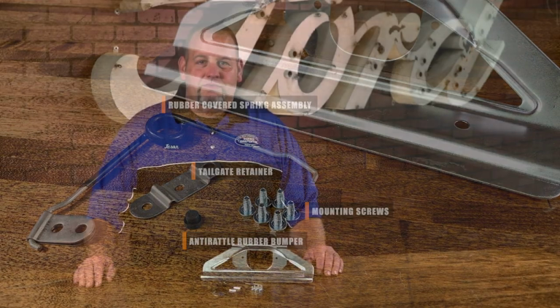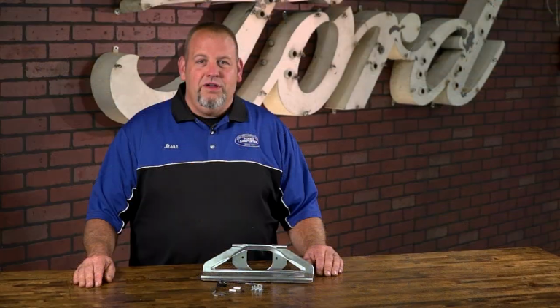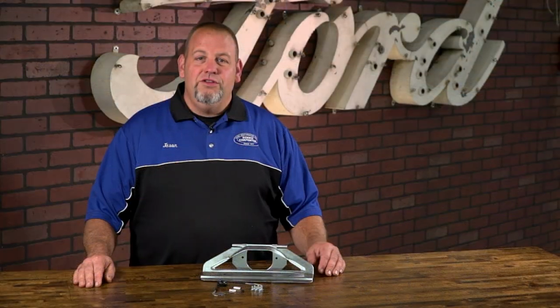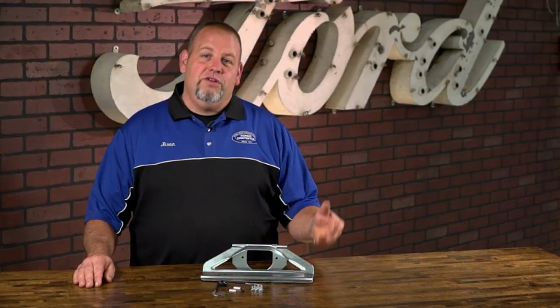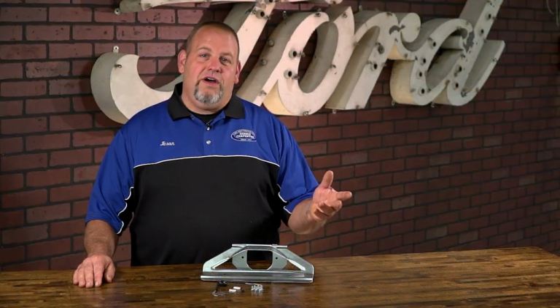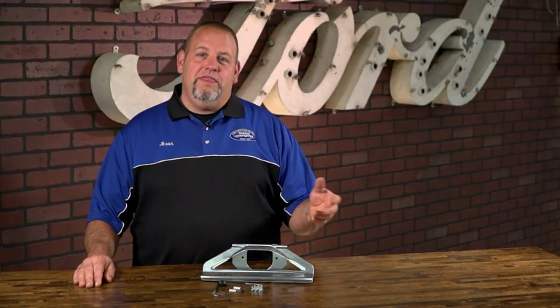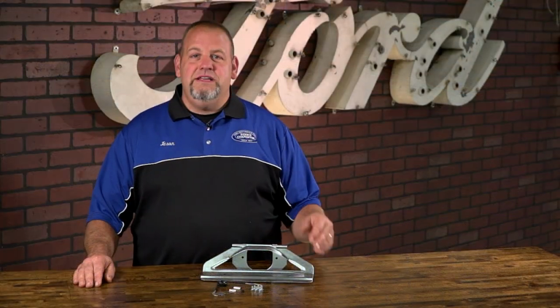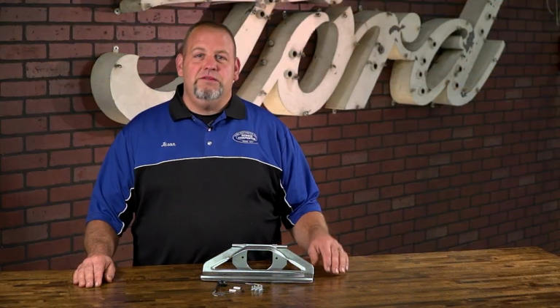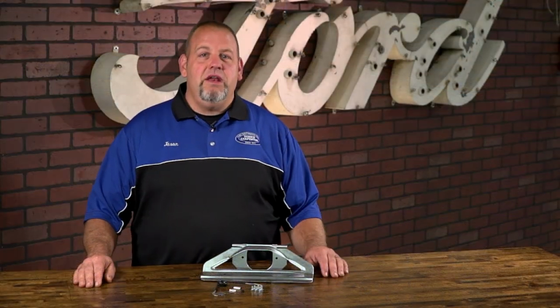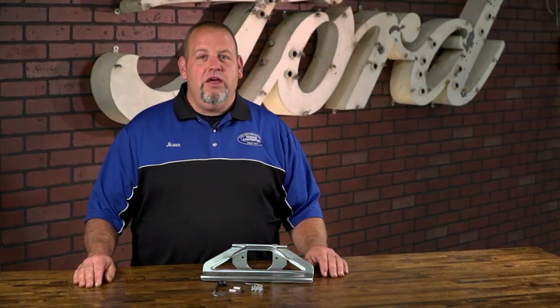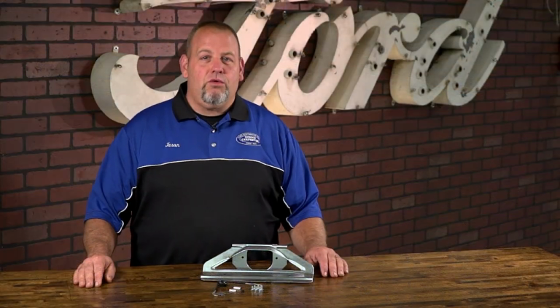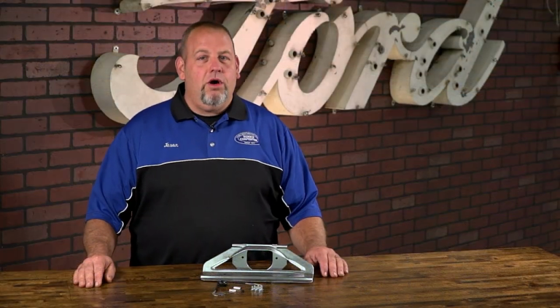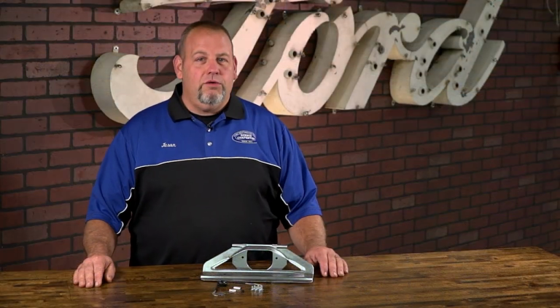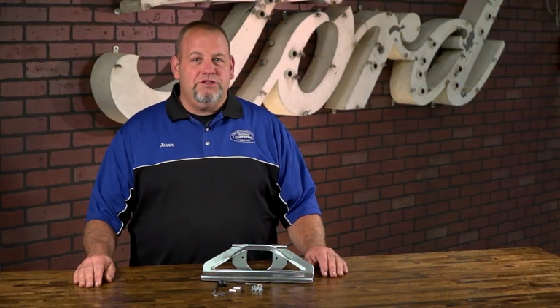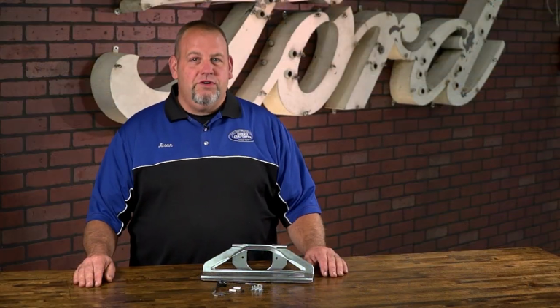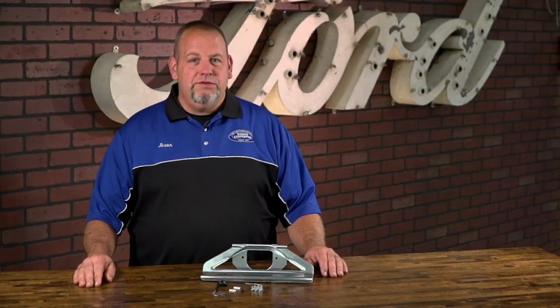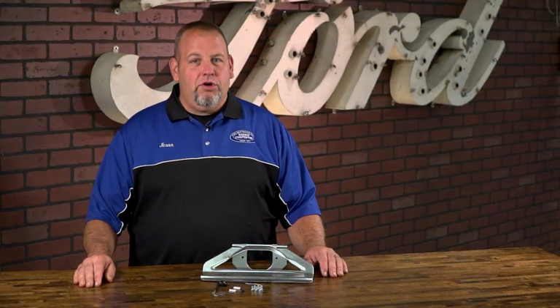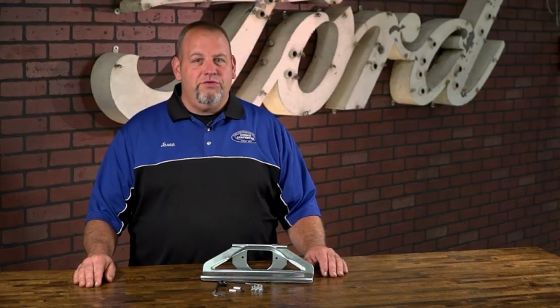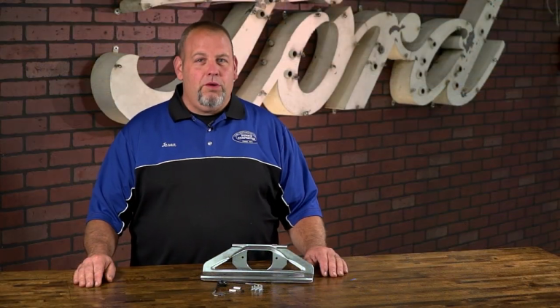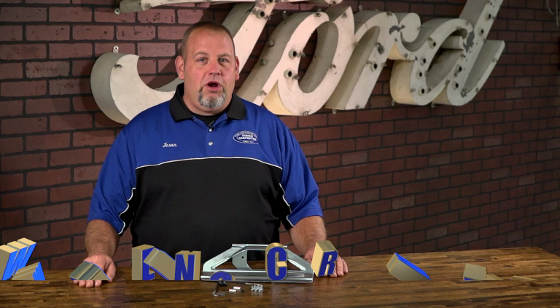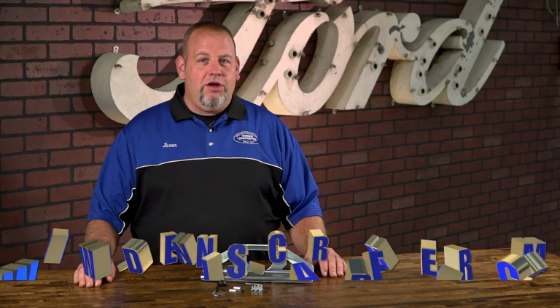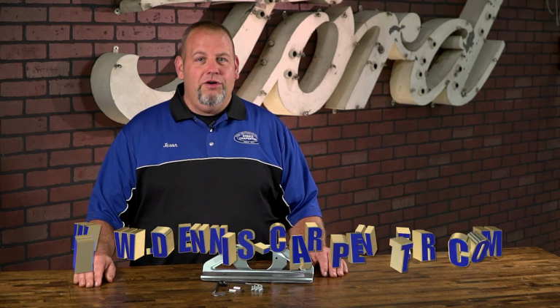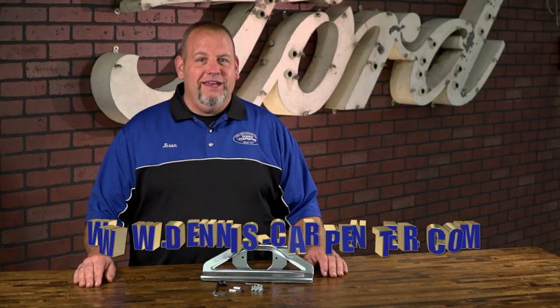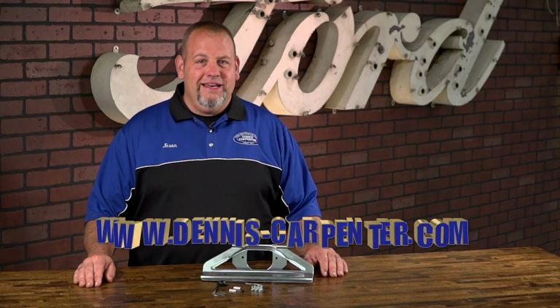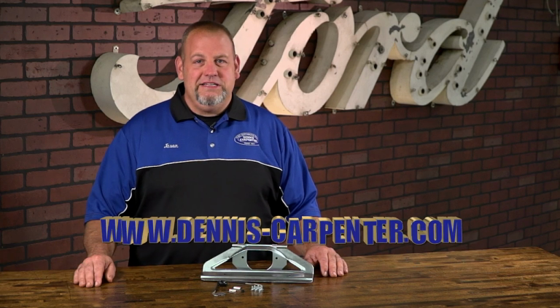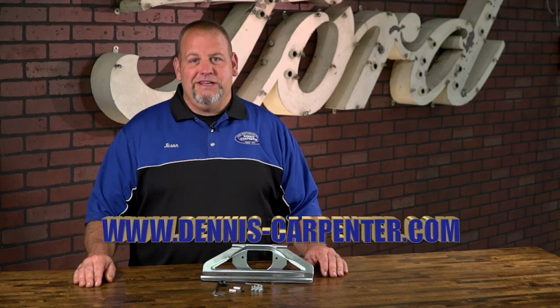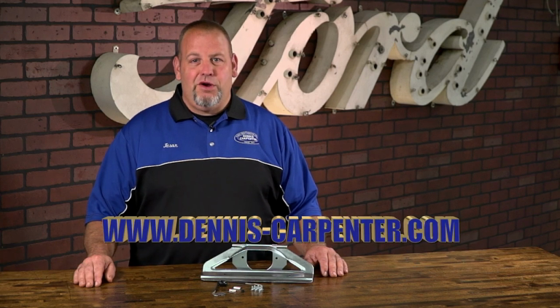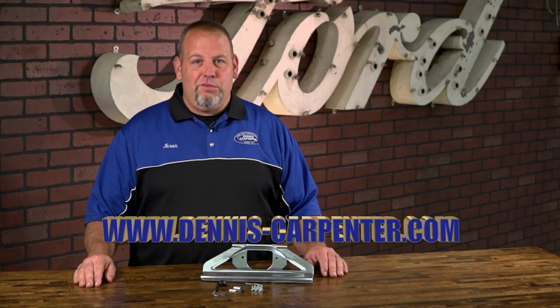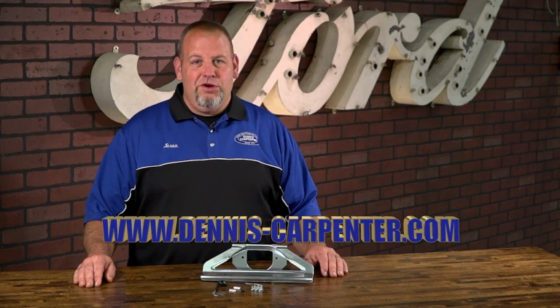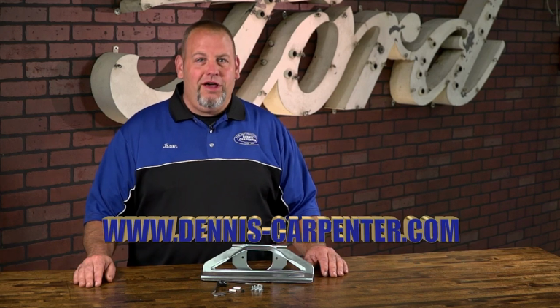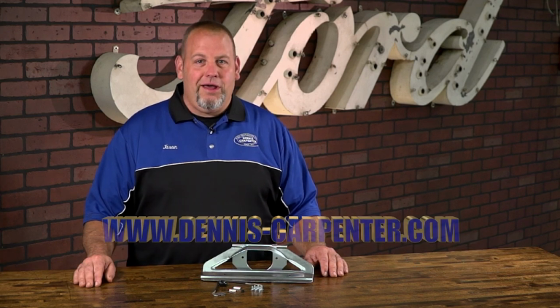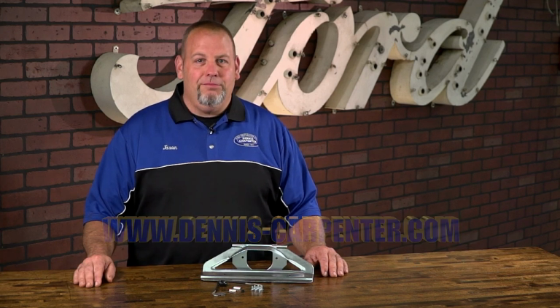You can find these and many other quality restoration parts for your Bronco at Dennis-Carpenter.com.